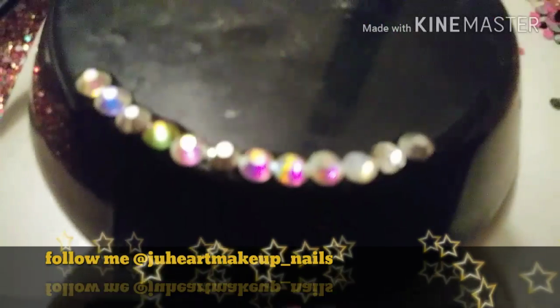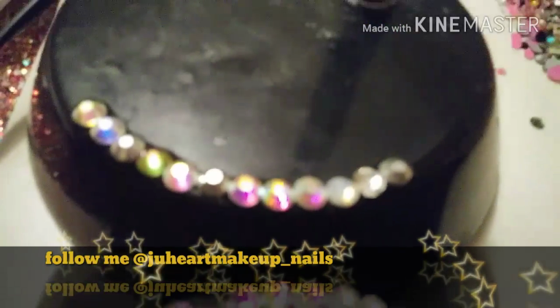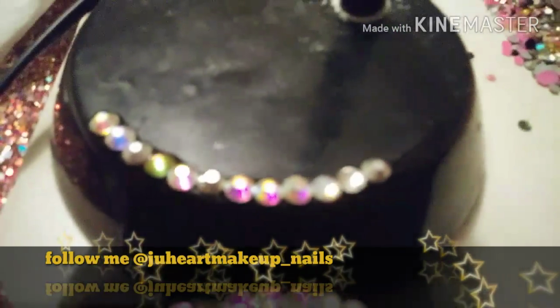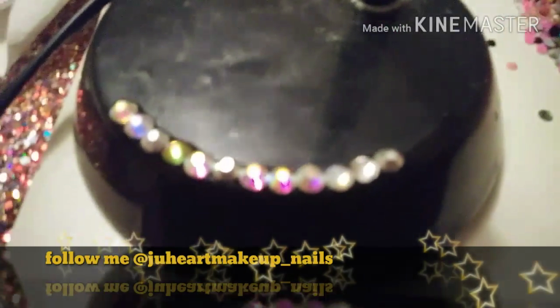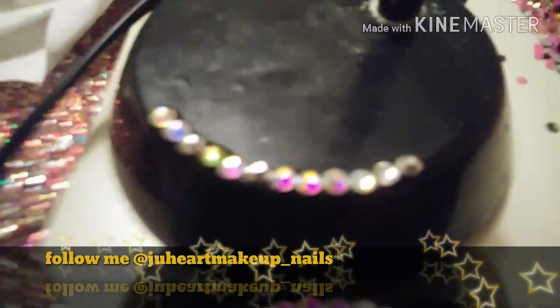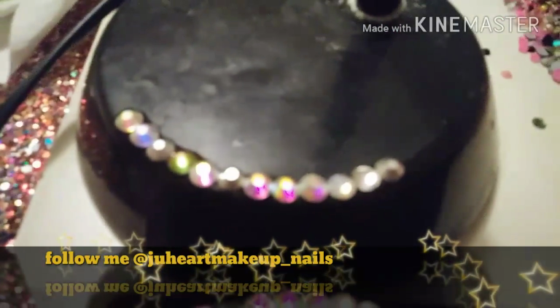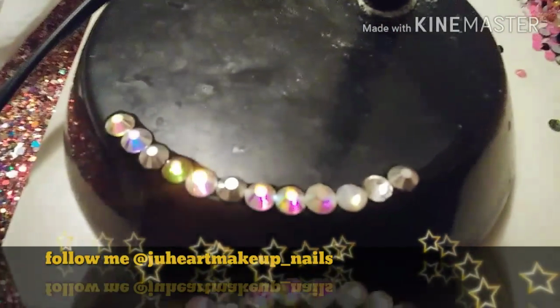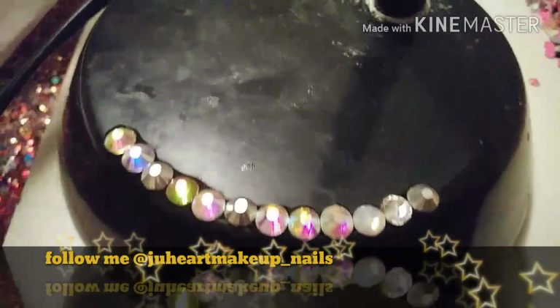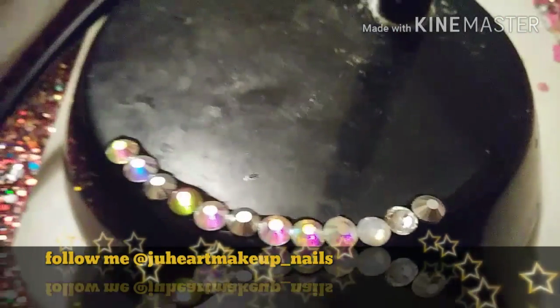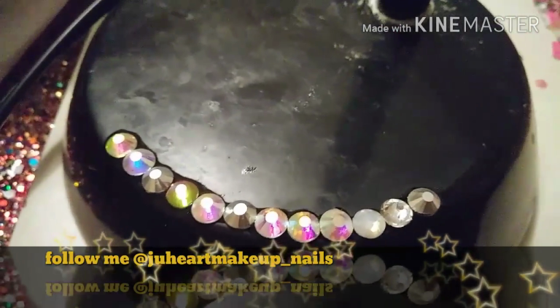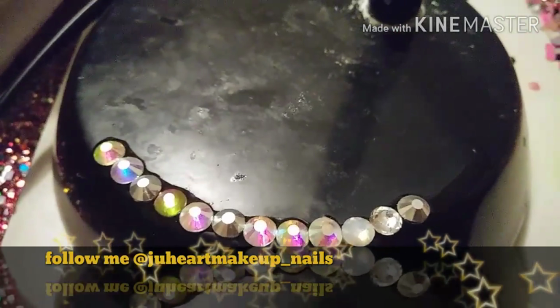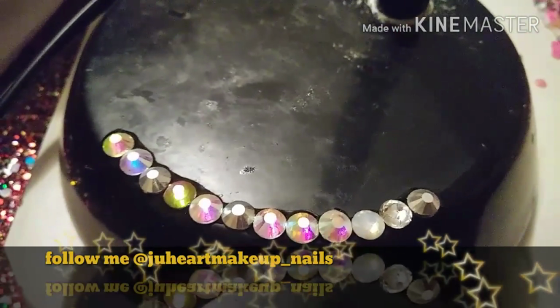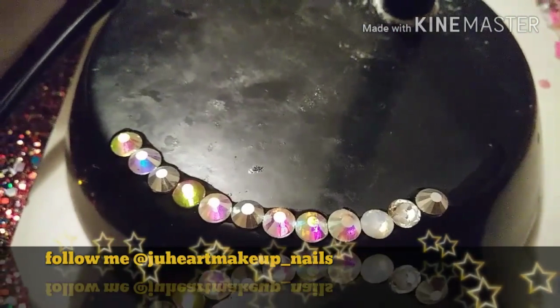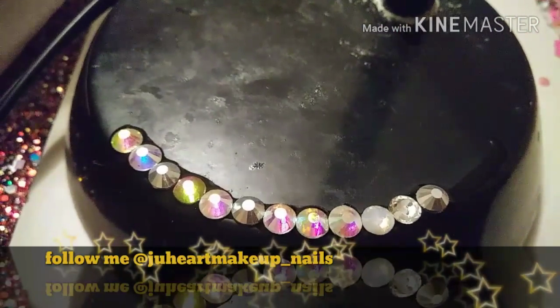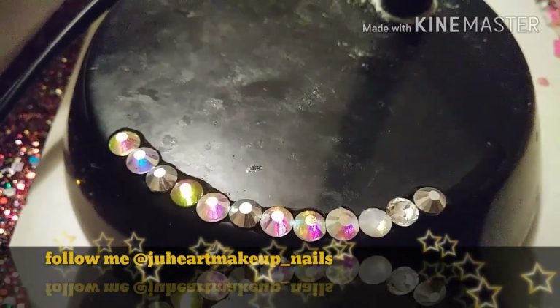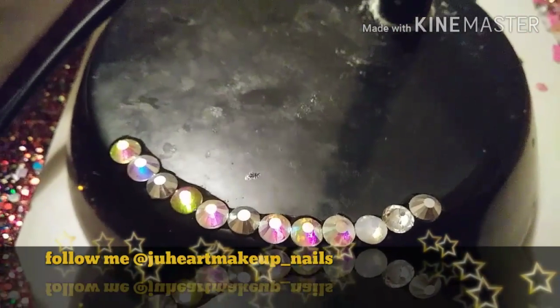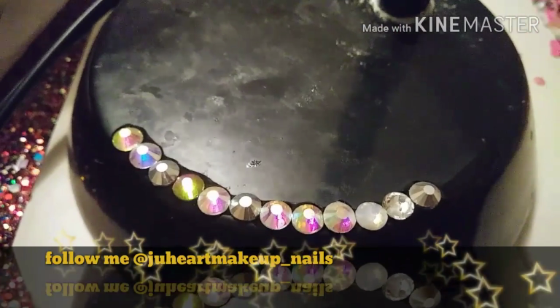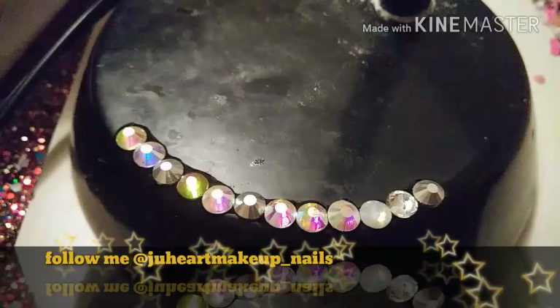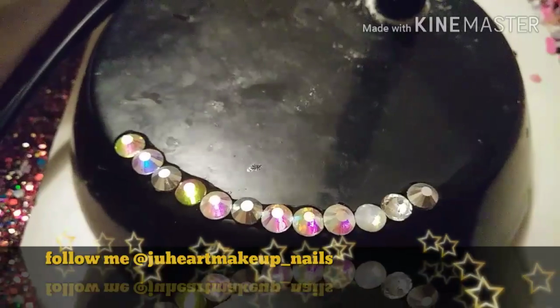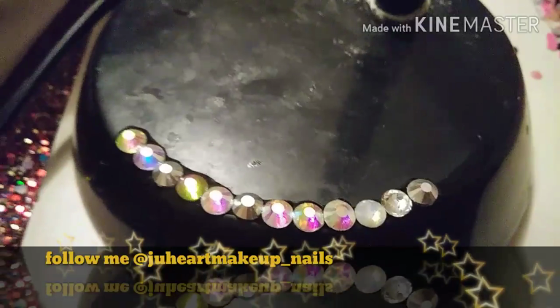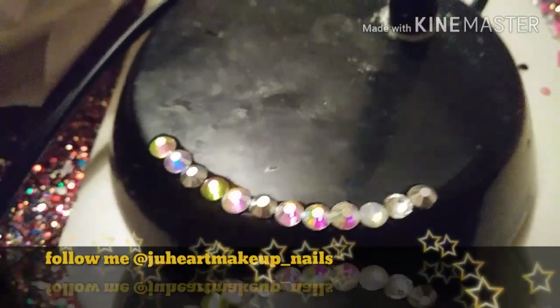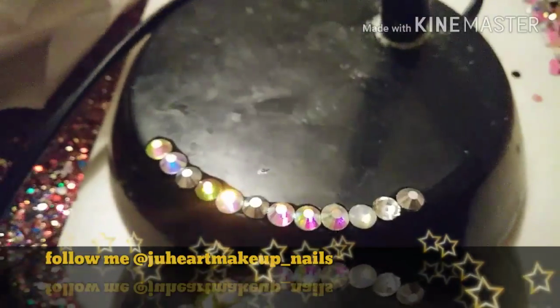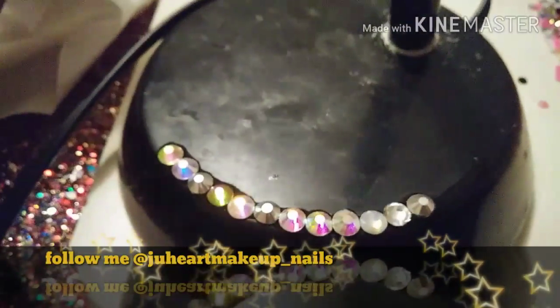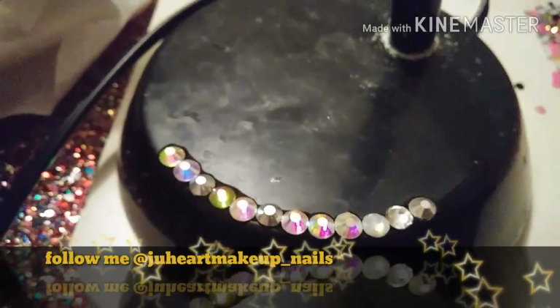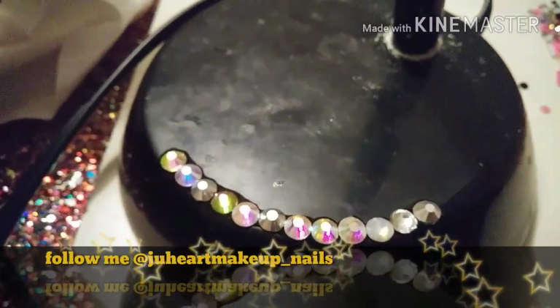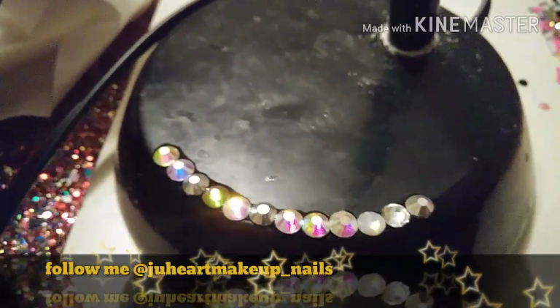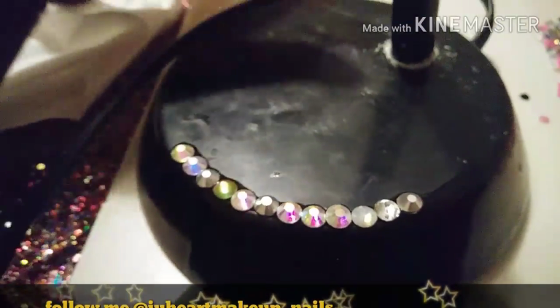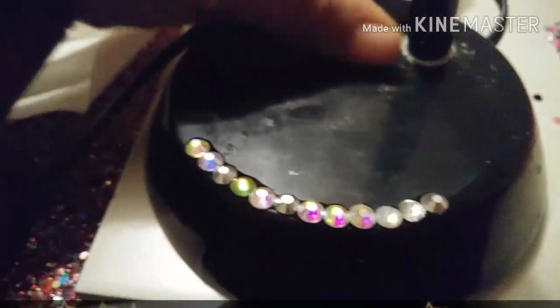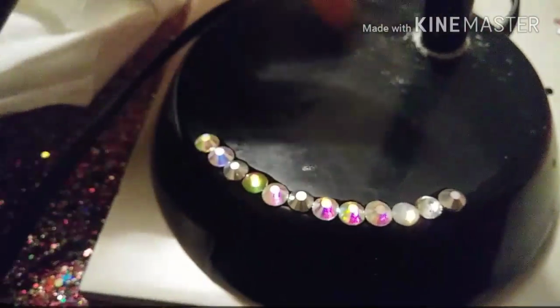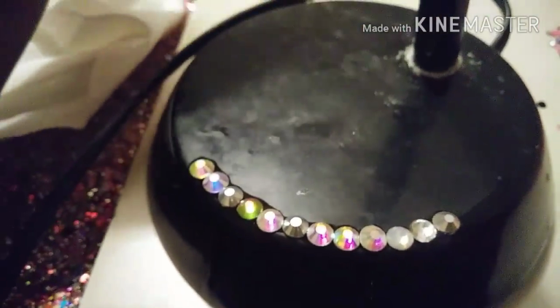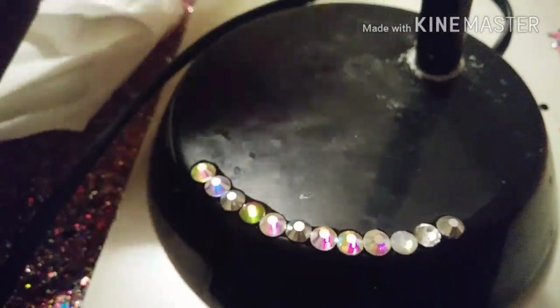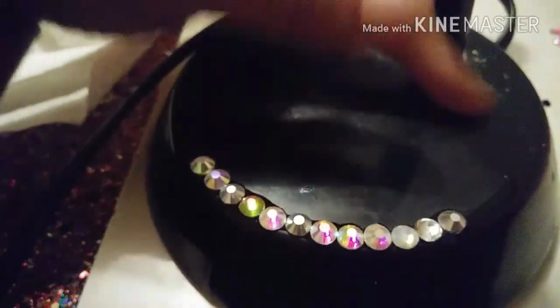Hi, welcome to Drew Heart Makeup. This is a short video of me showing you how I bedazzled my lamp.